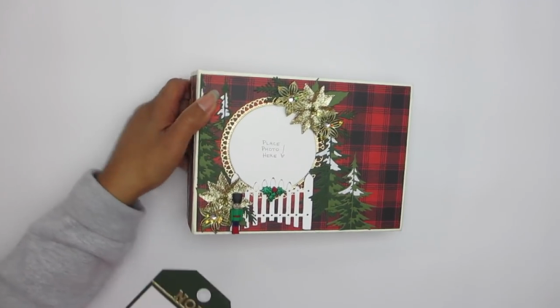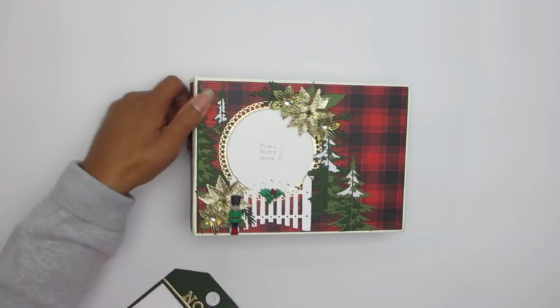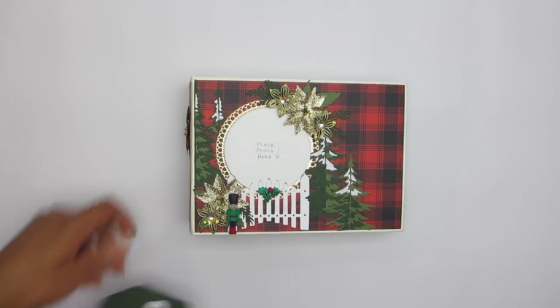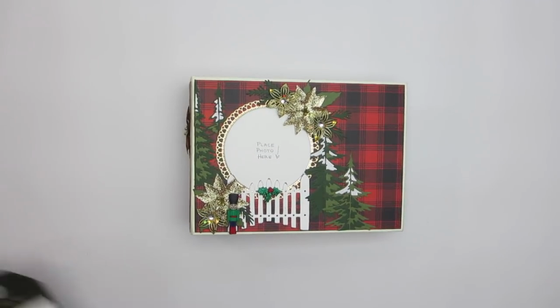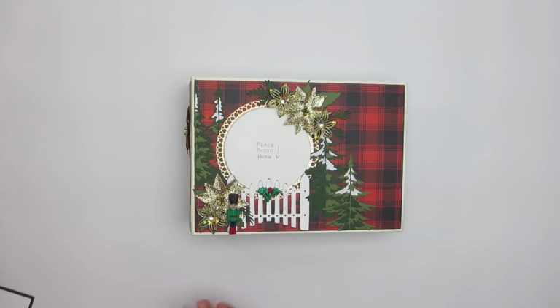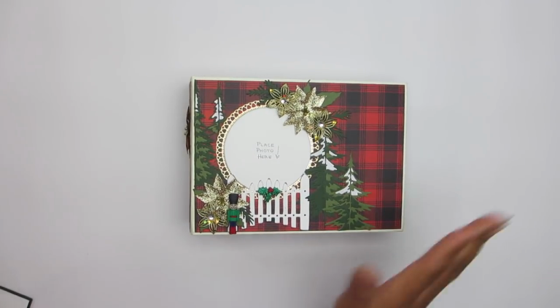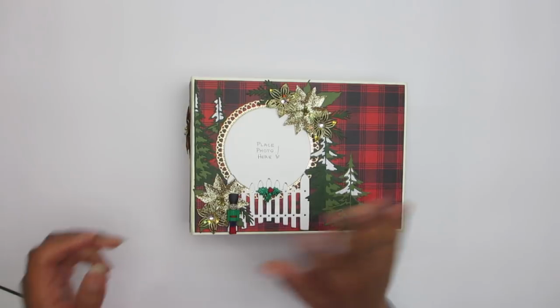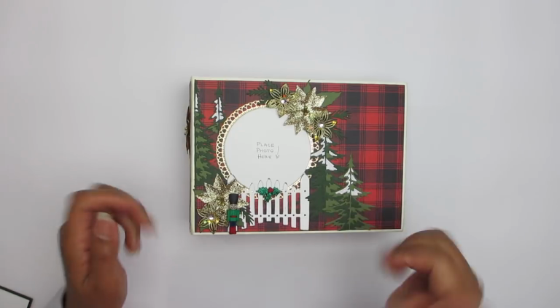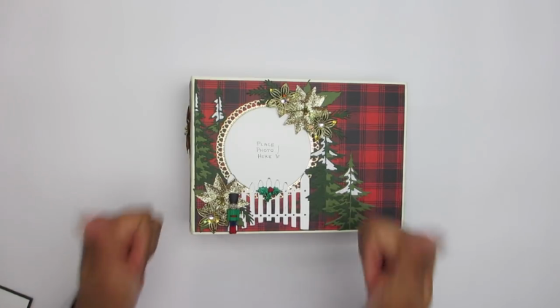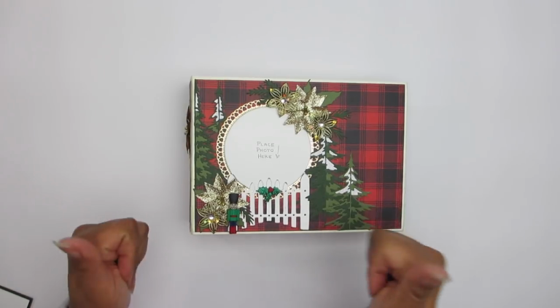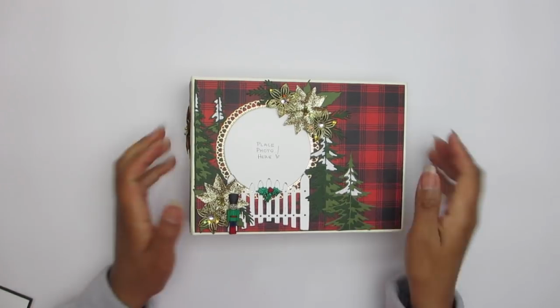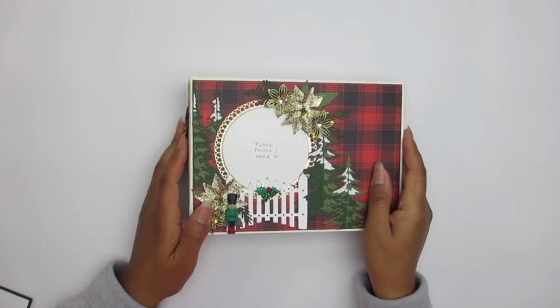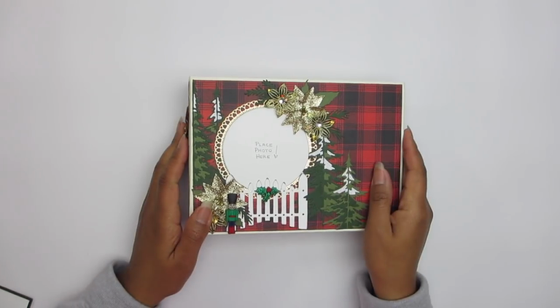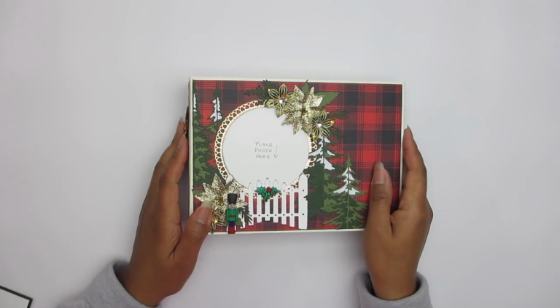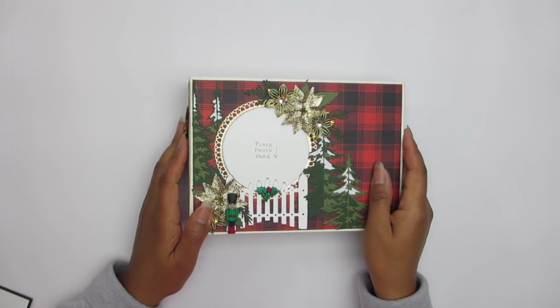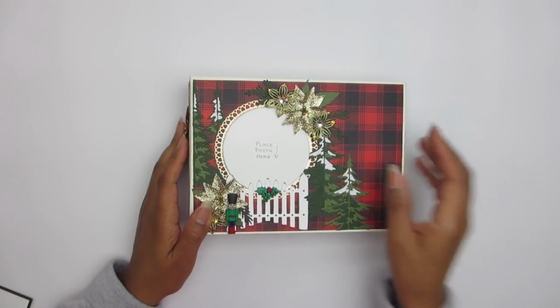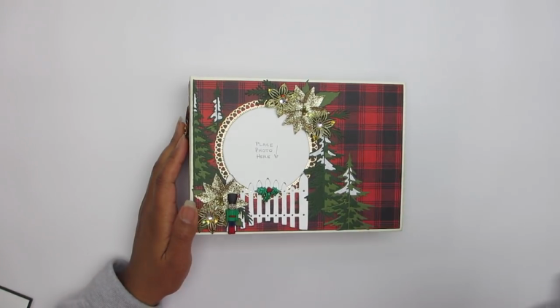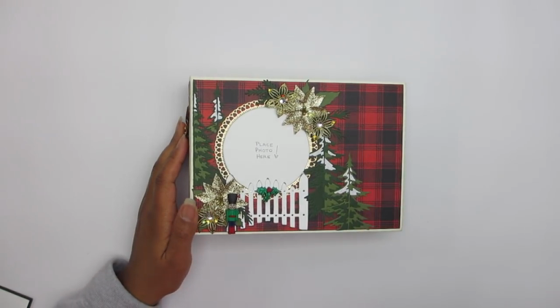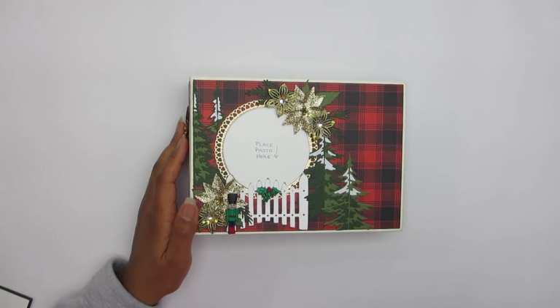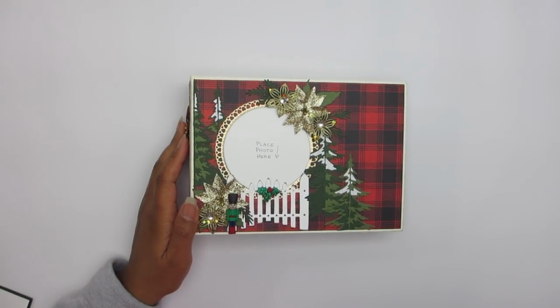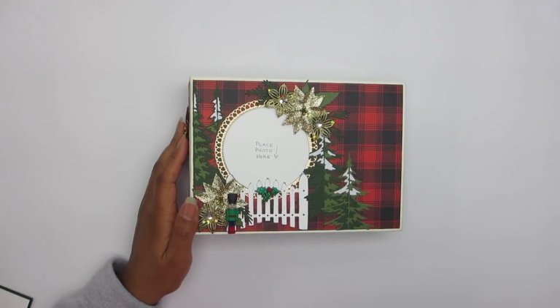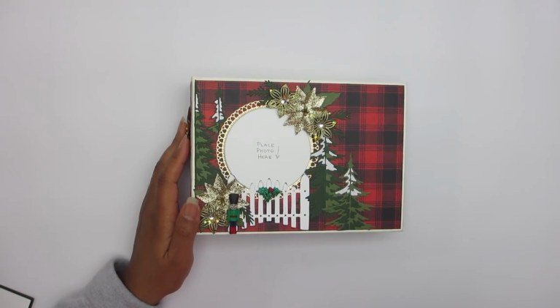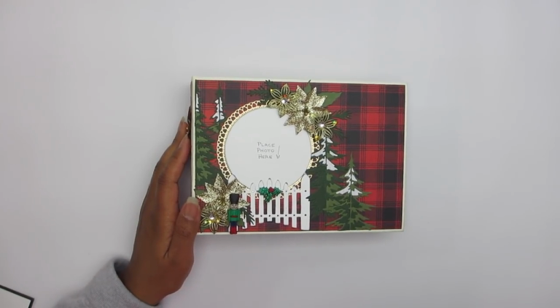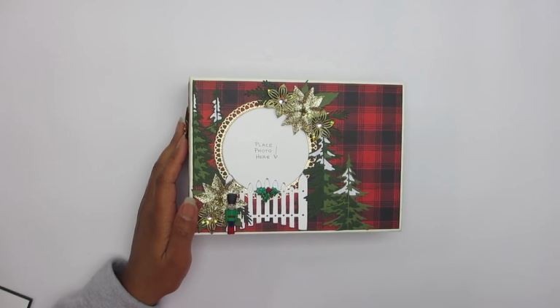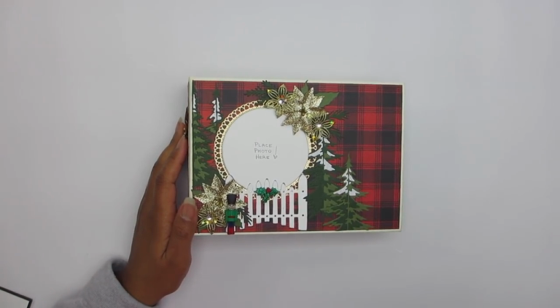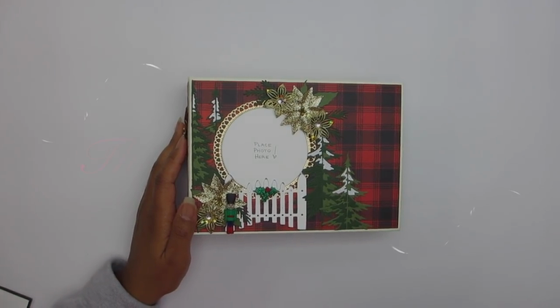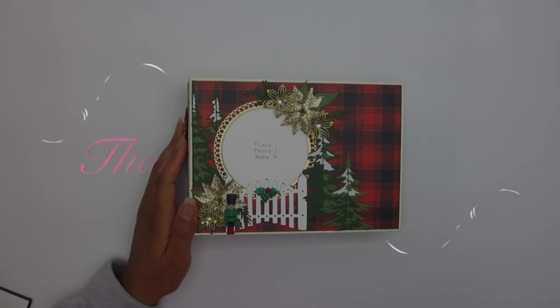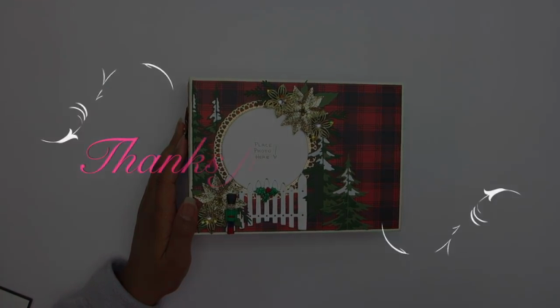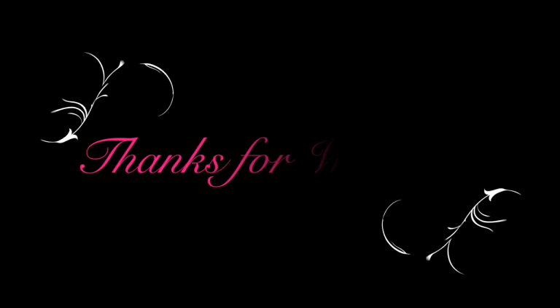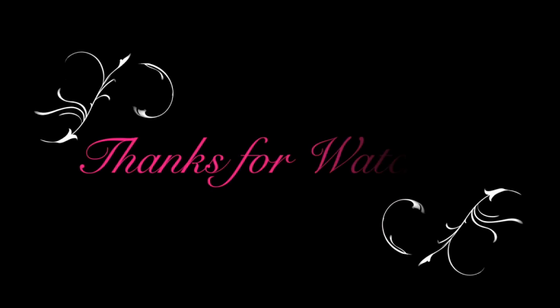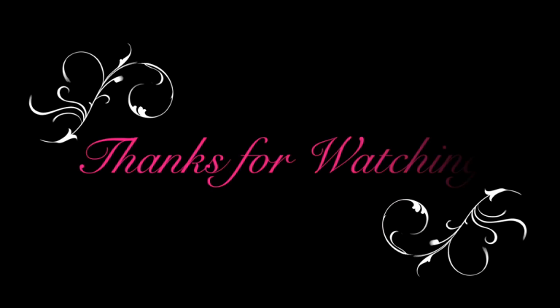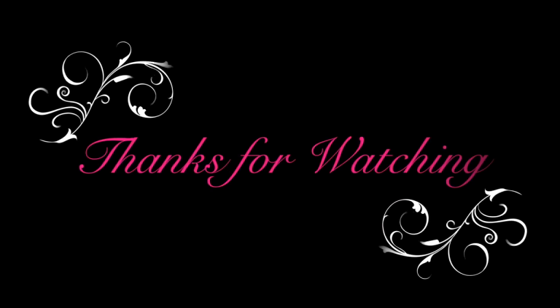Thank you so much for watching — Christmas in October! Take care. Until next time.